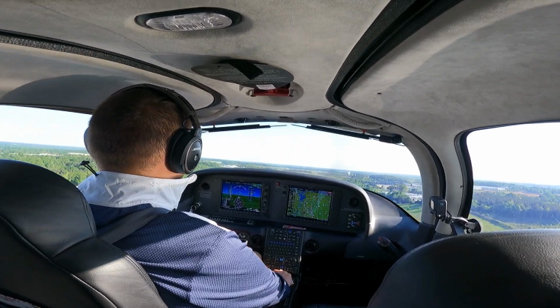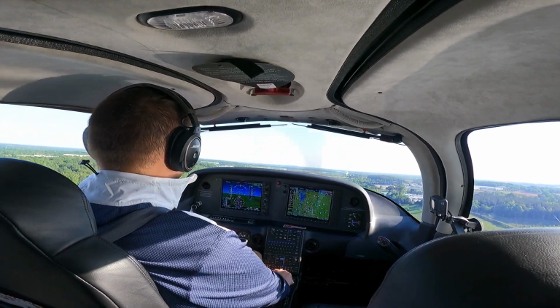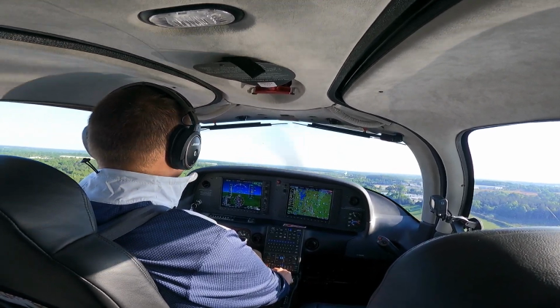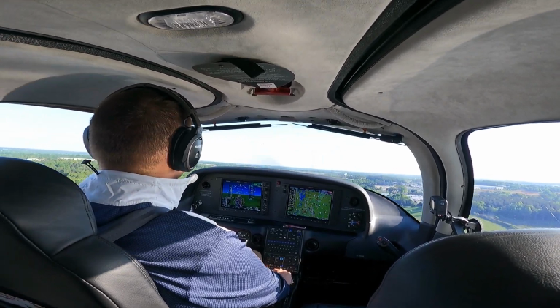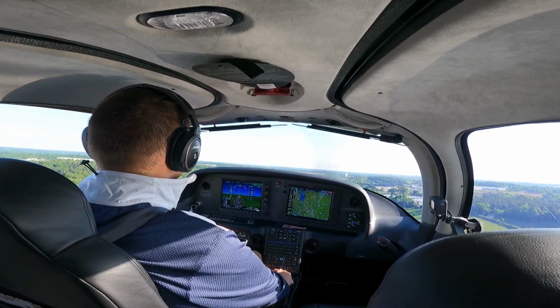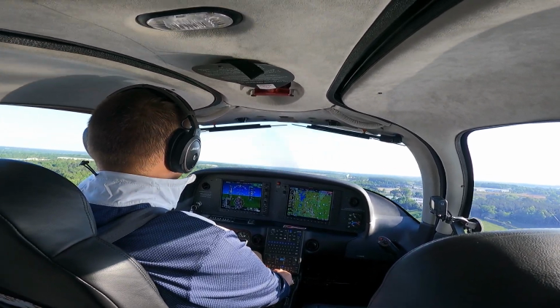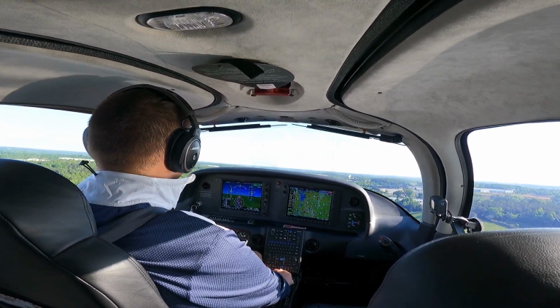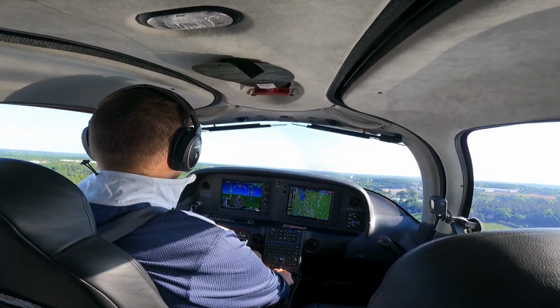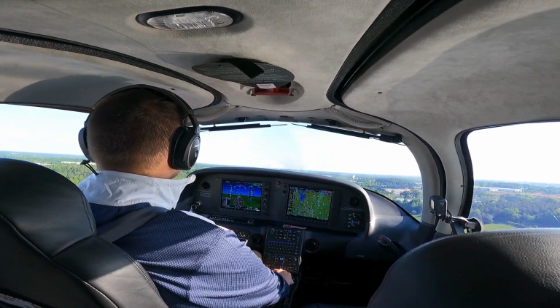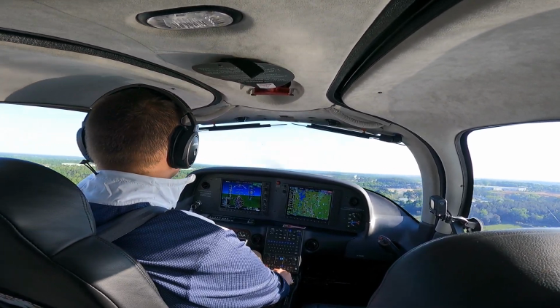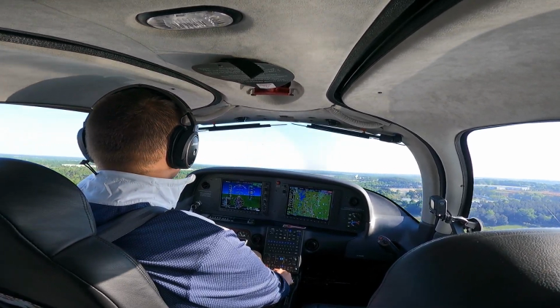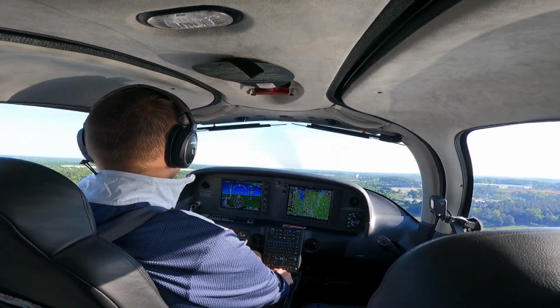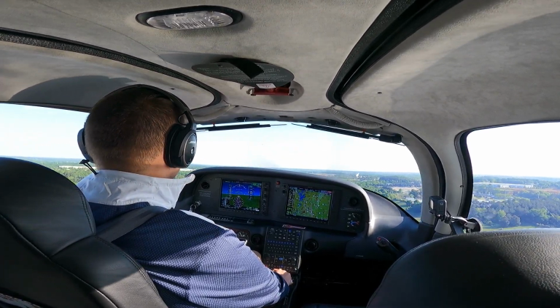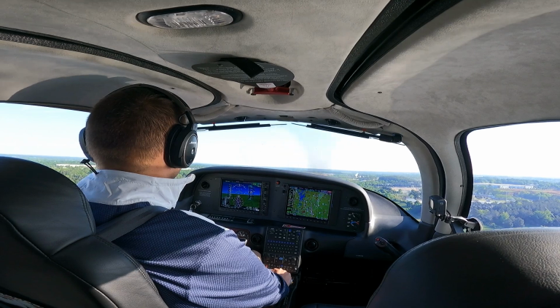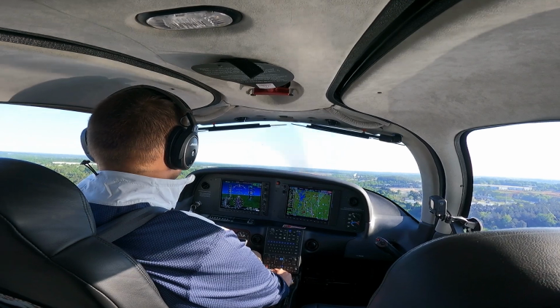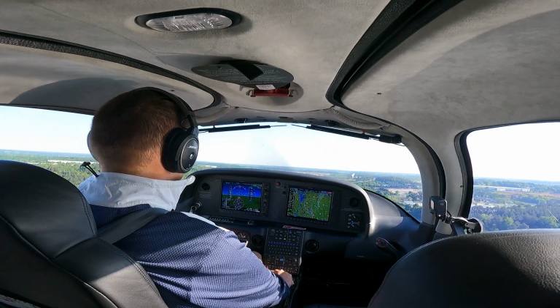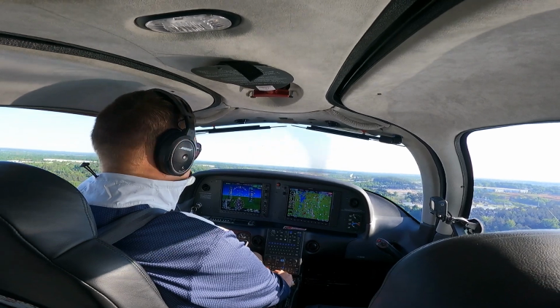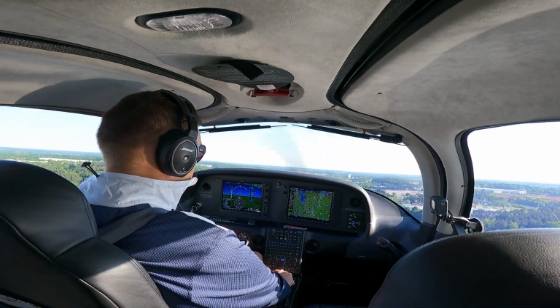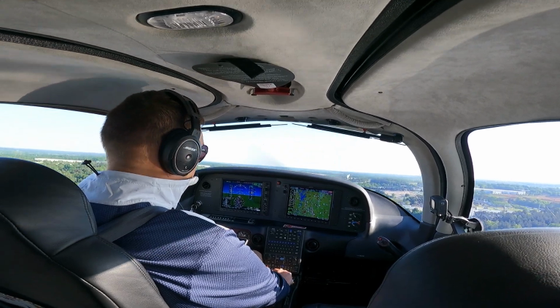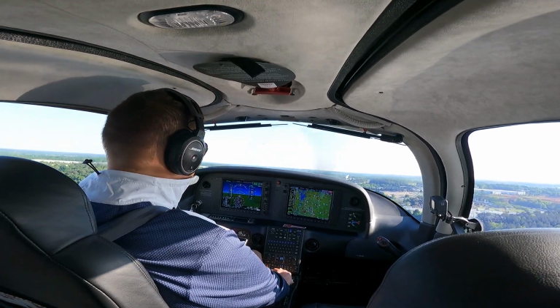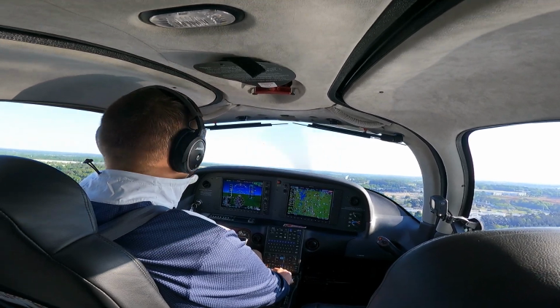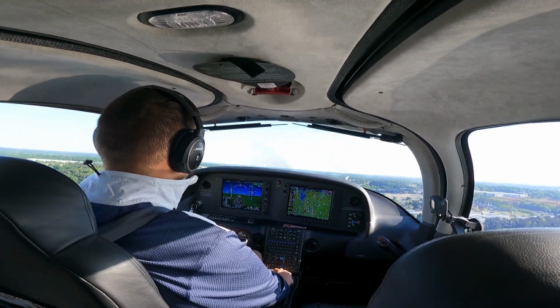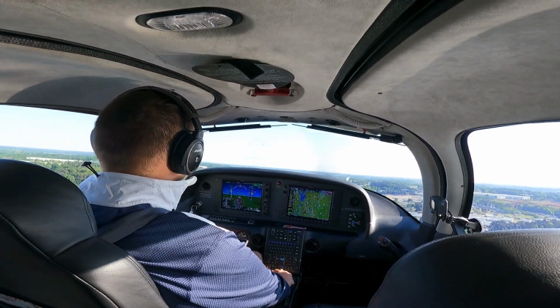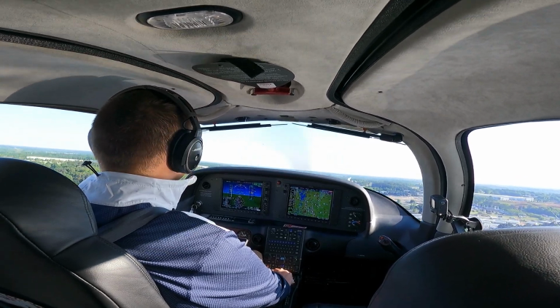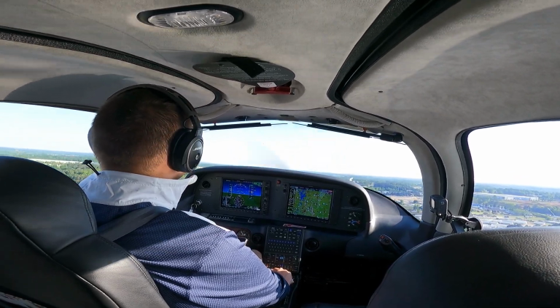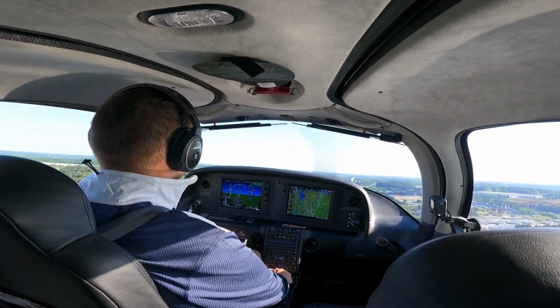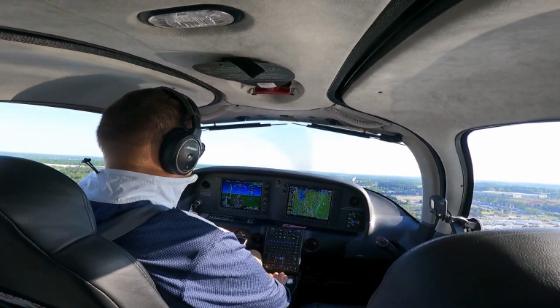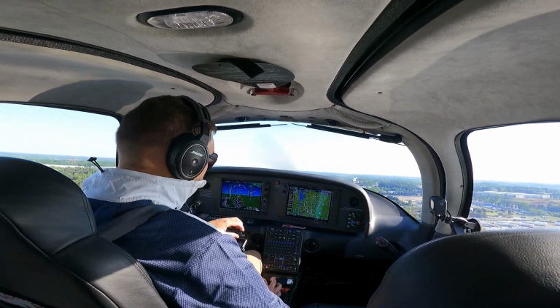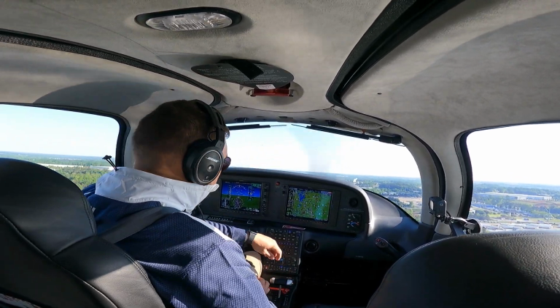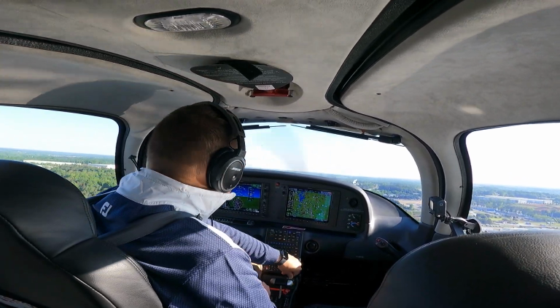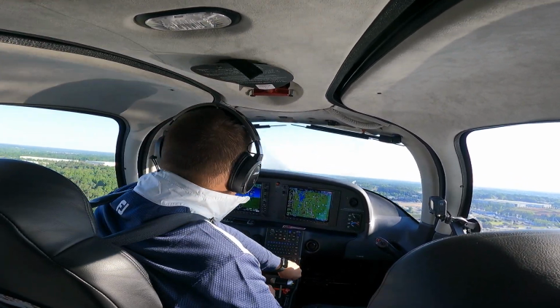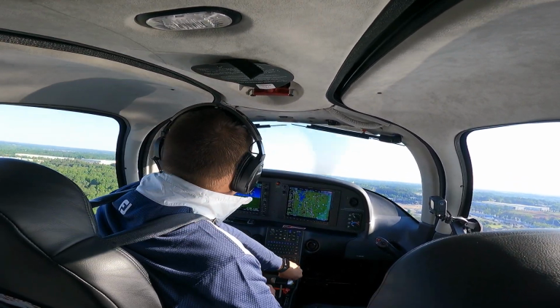Alright, clear of obstacles. 85 knots, positive rate of climb. Flaps coming up.